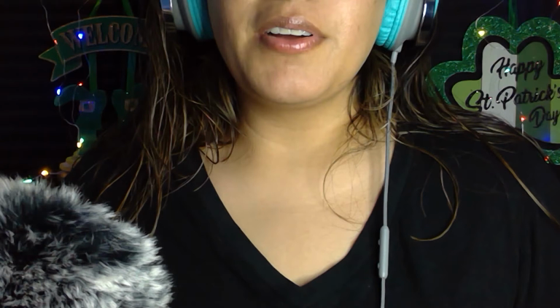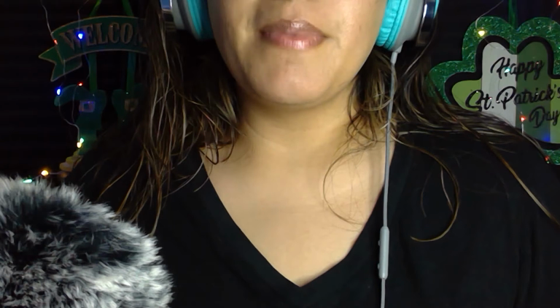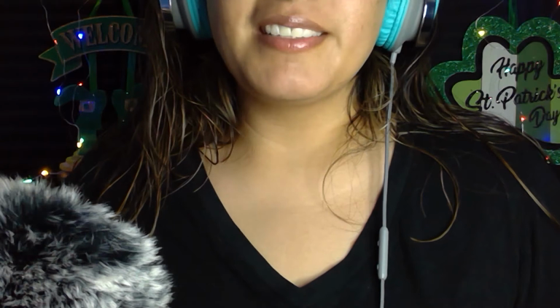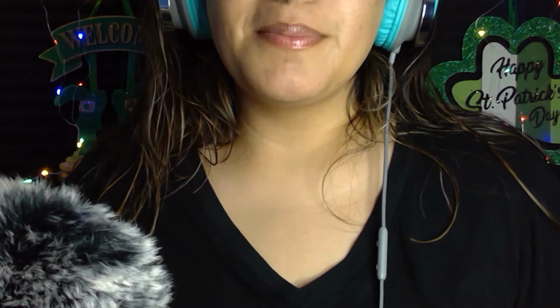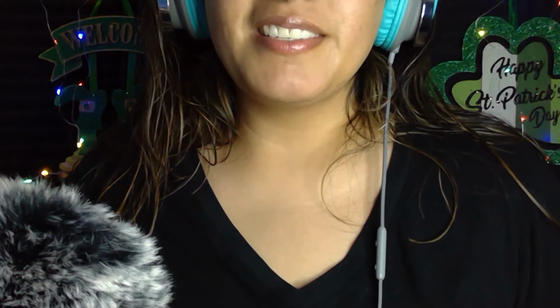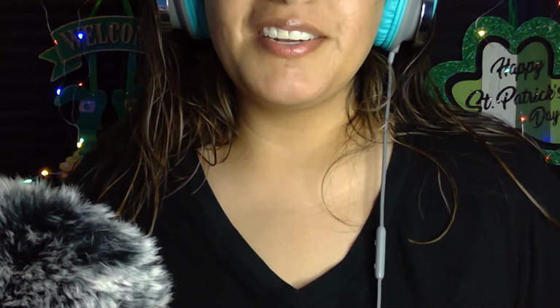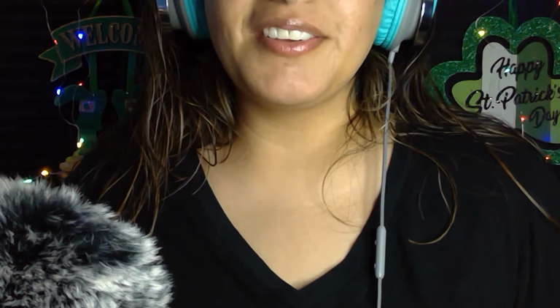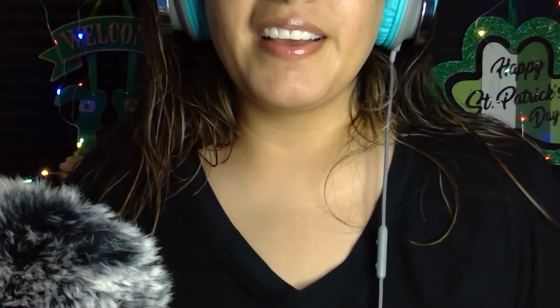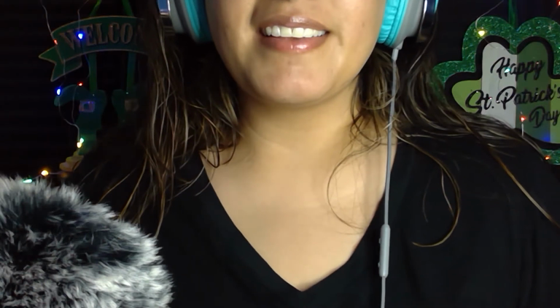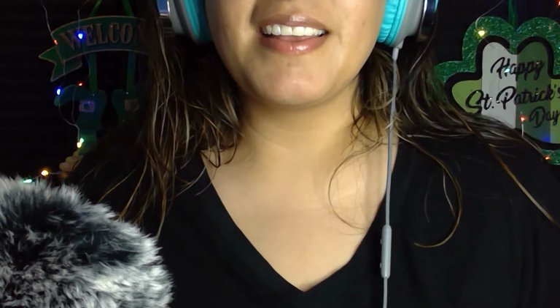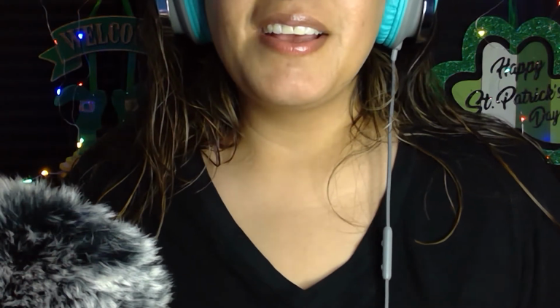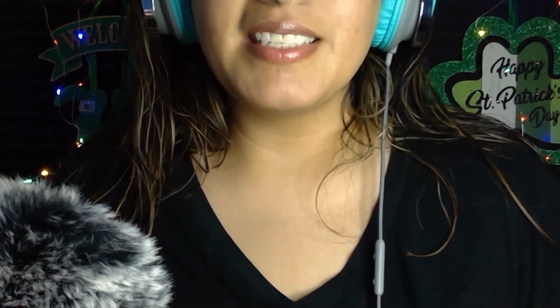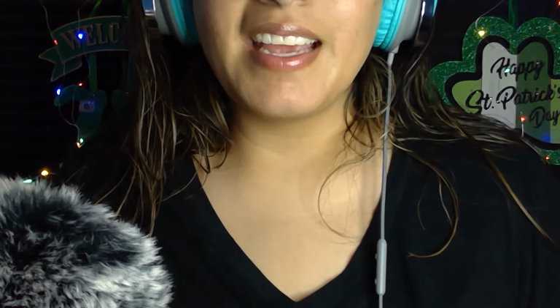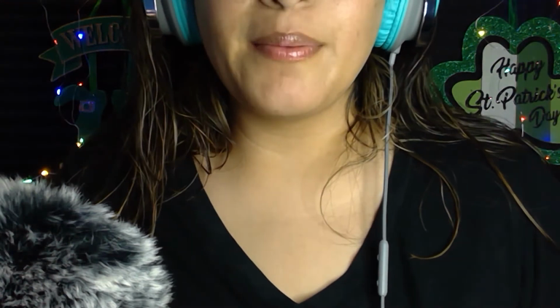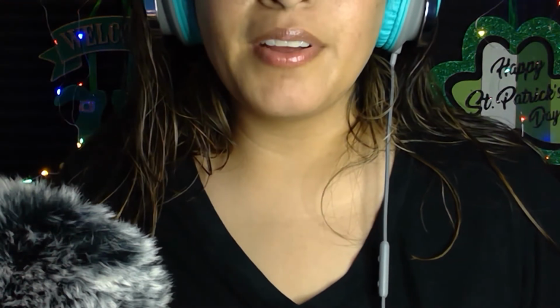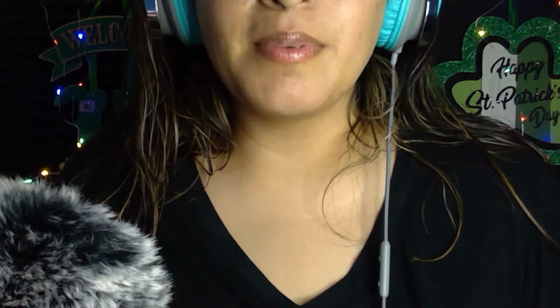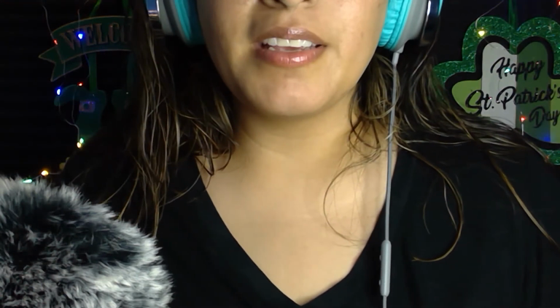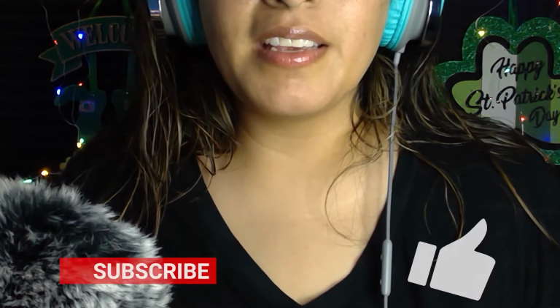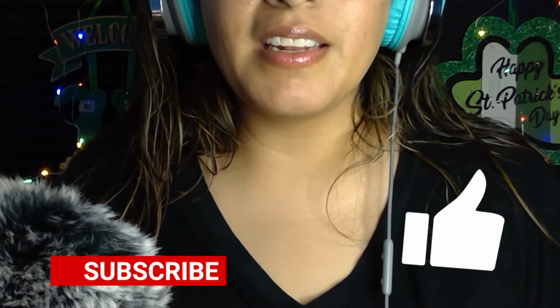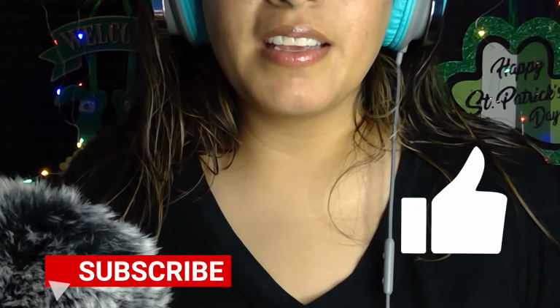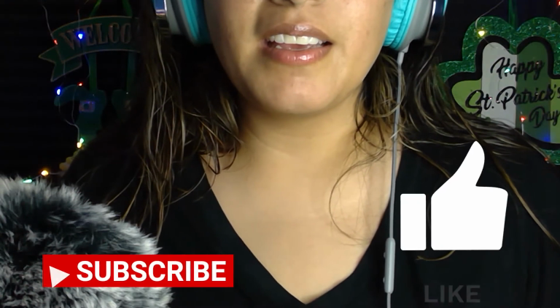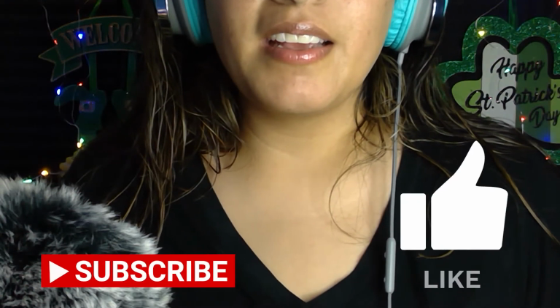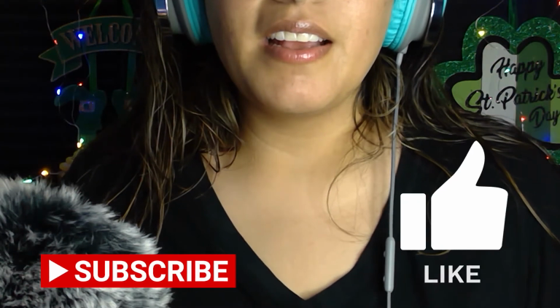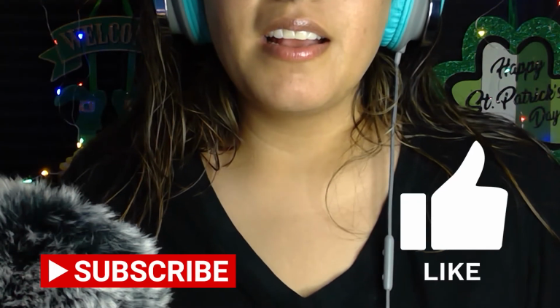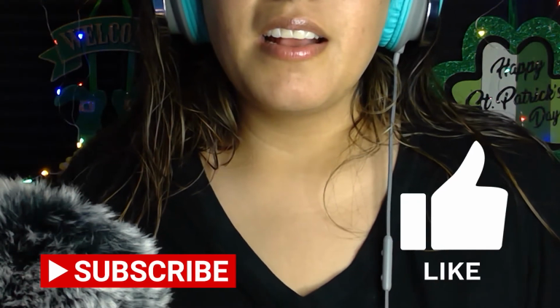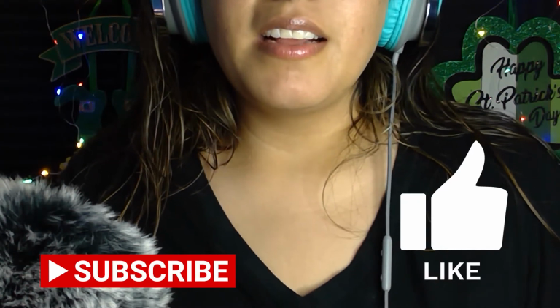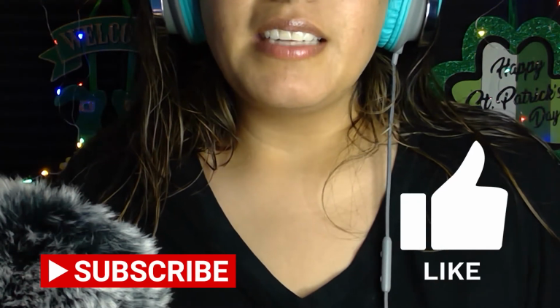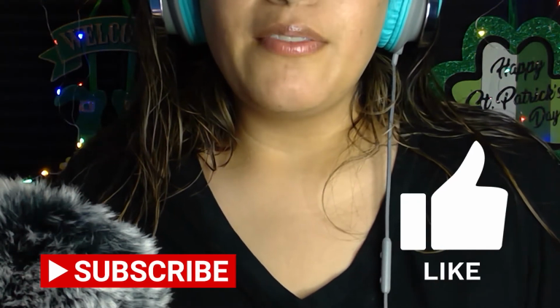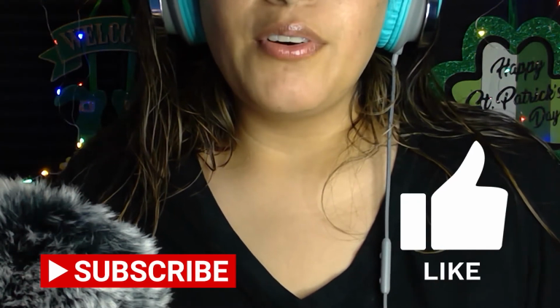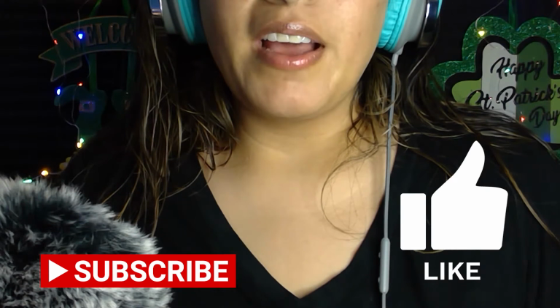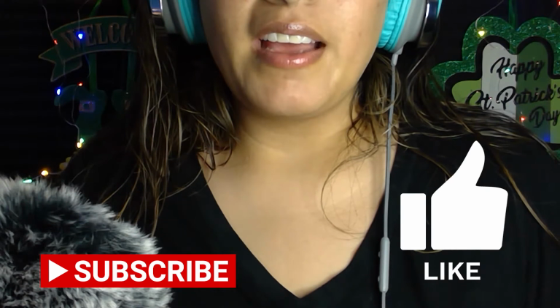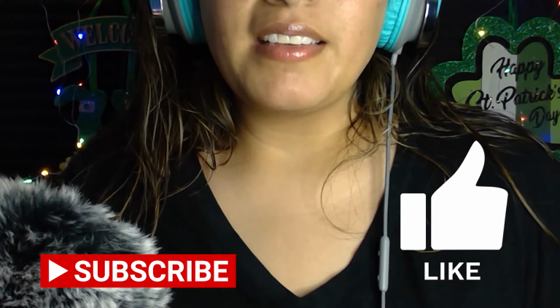Welcome back to my channel, you guys. Today I'm going to be eating deviled eggs.